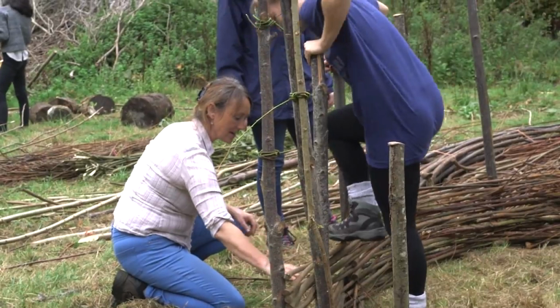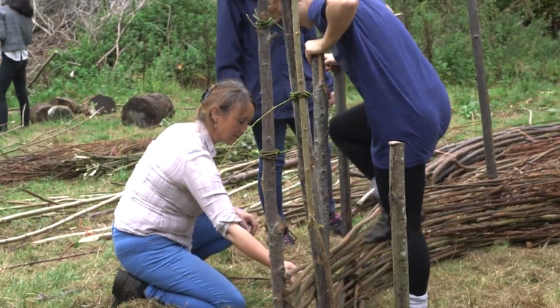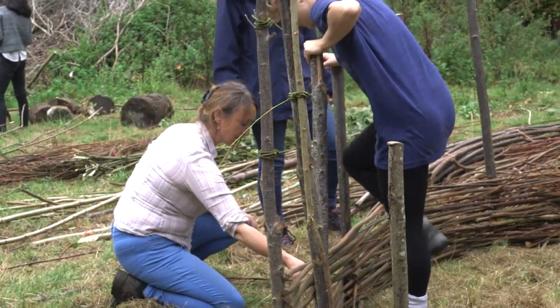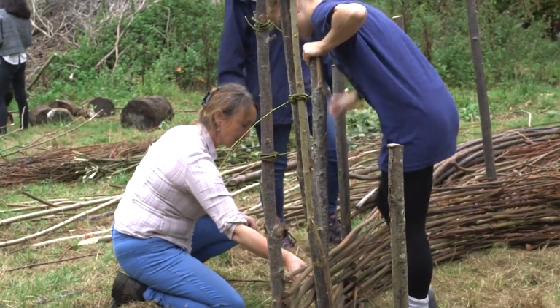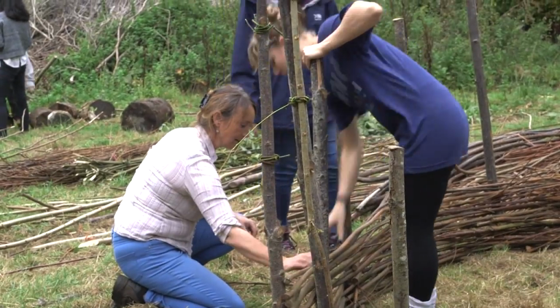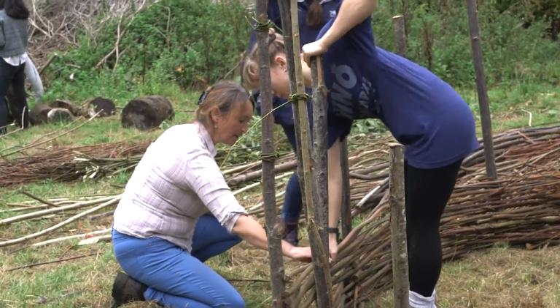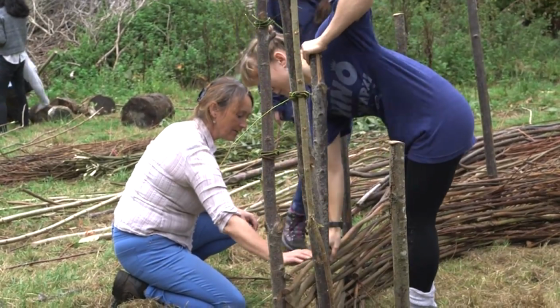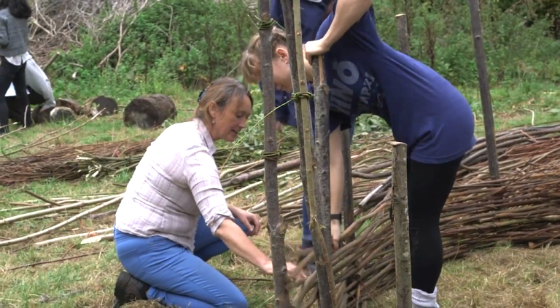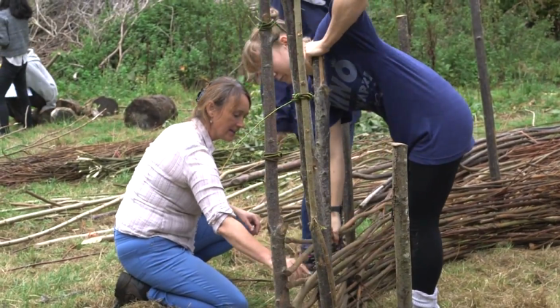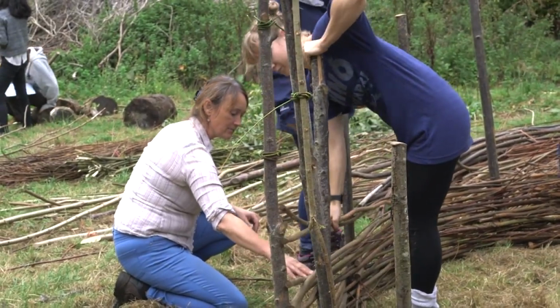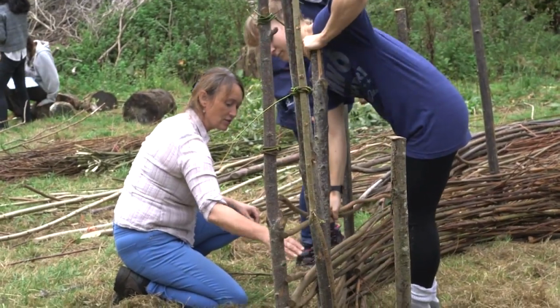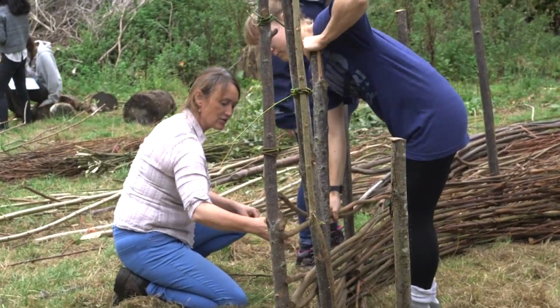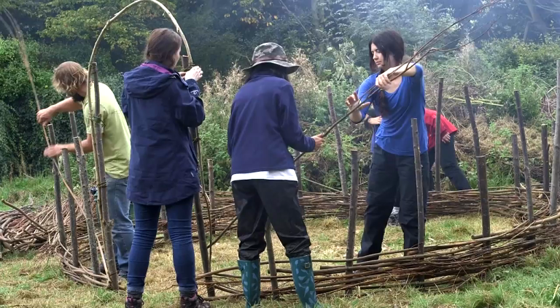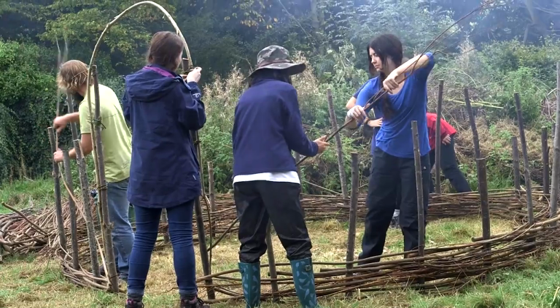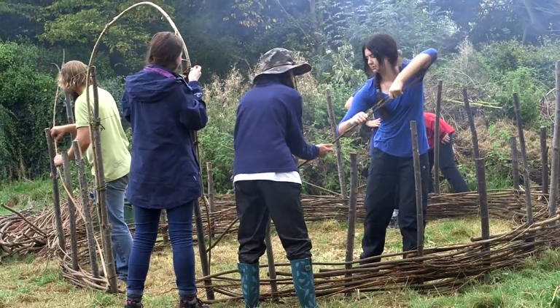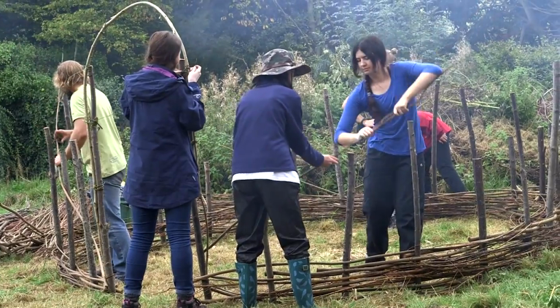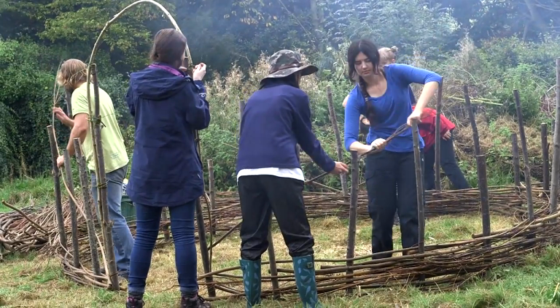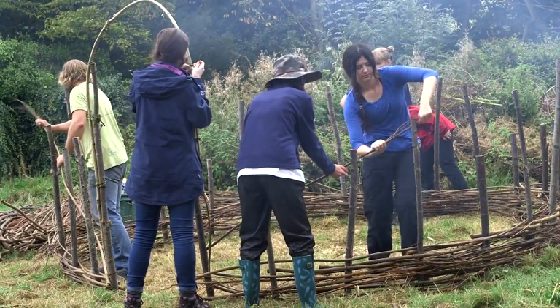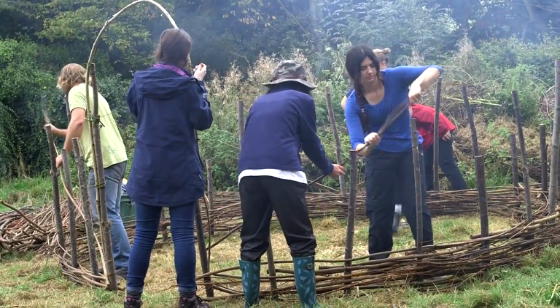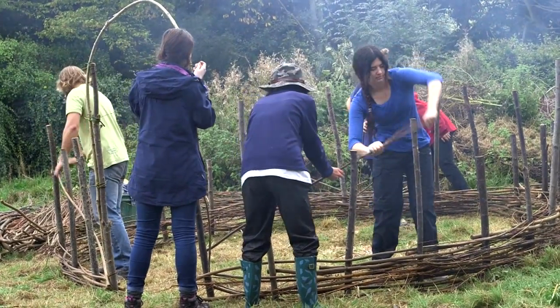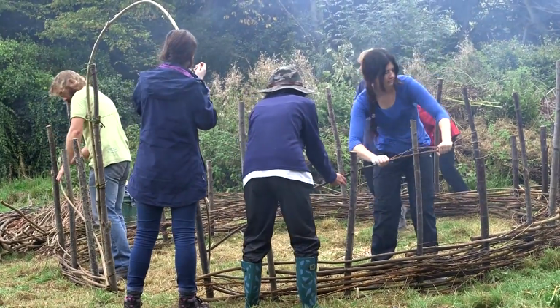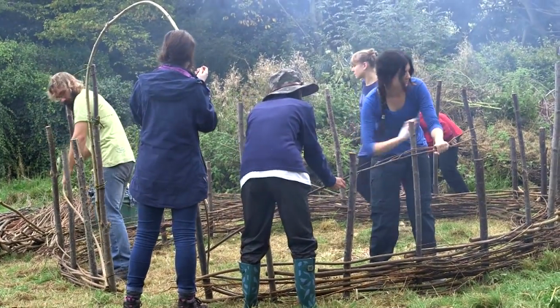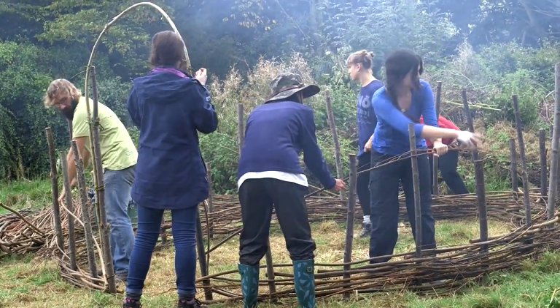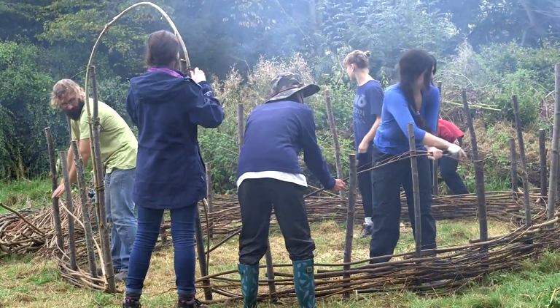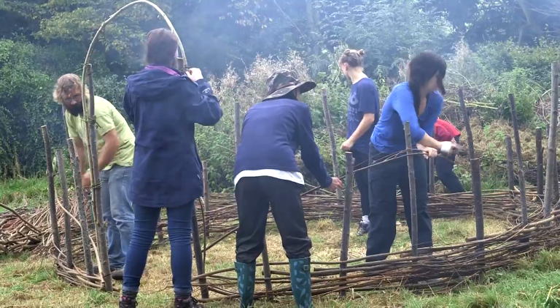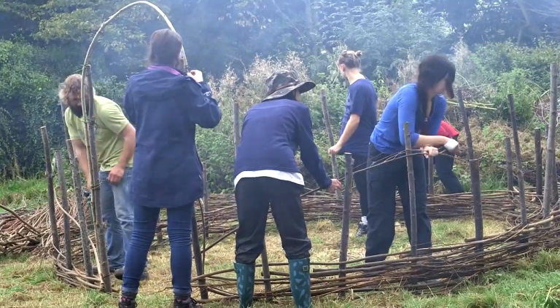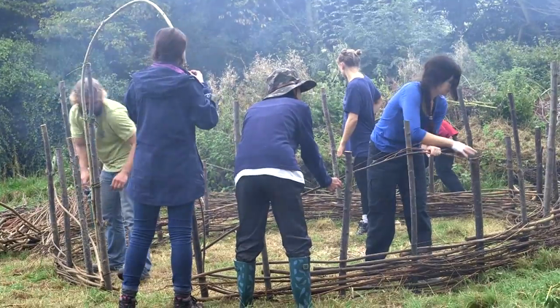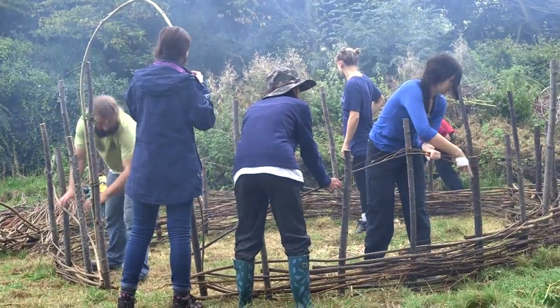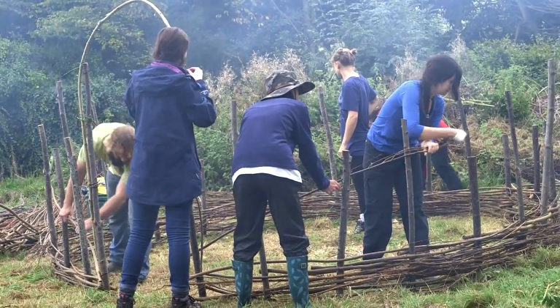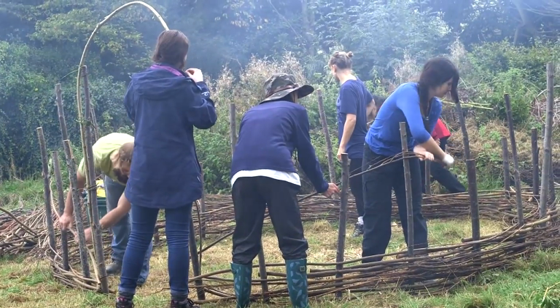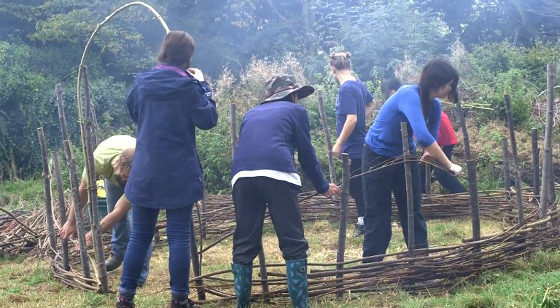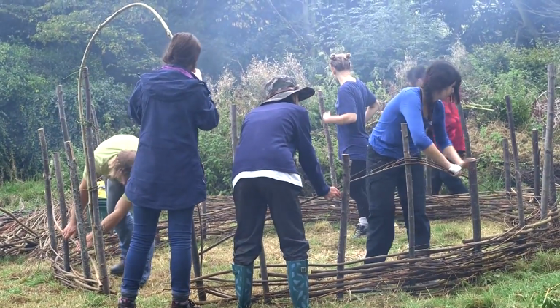I did hut building yesterday and that was really good. We had a fire and we put a tarp over and filled in the gaps with willow.